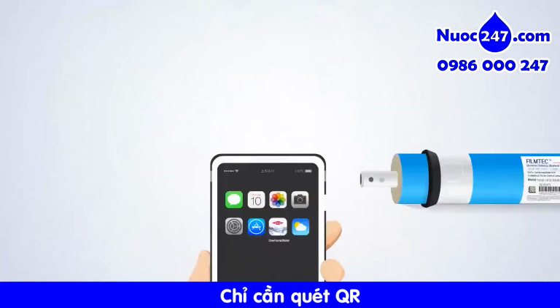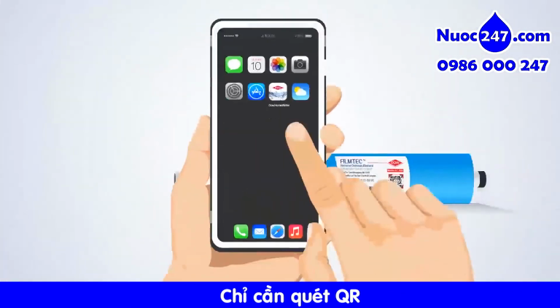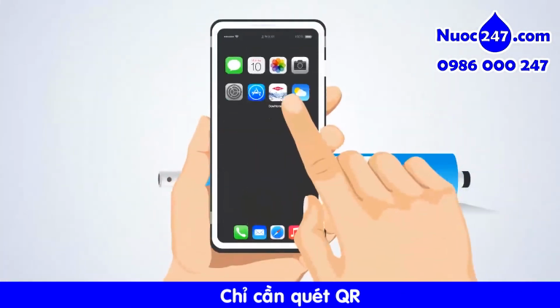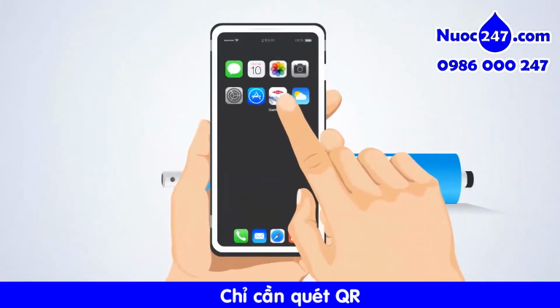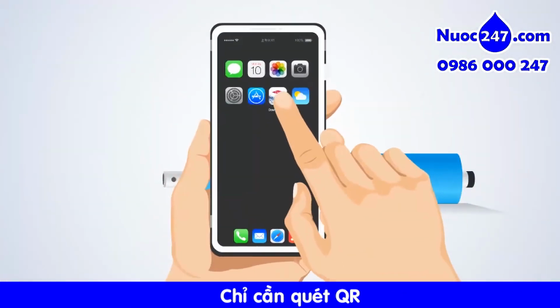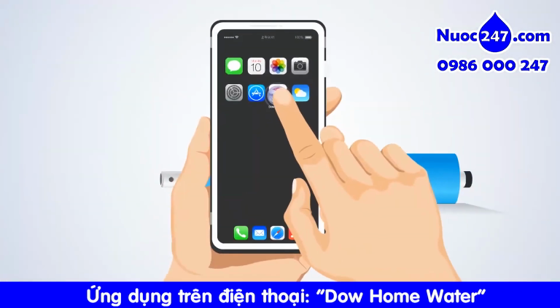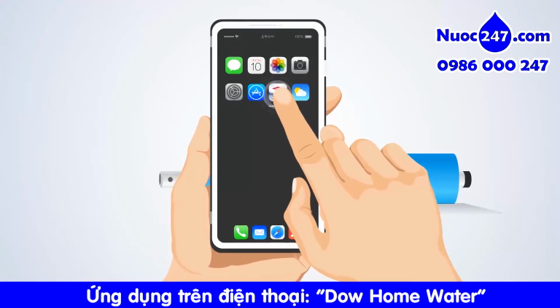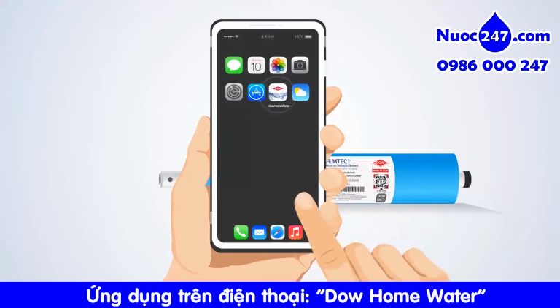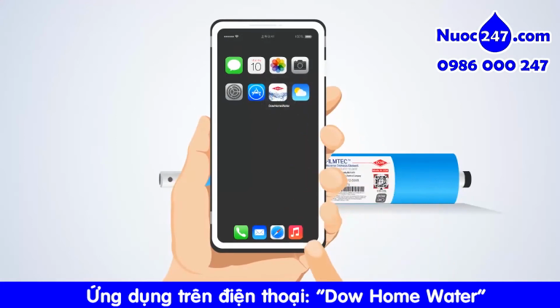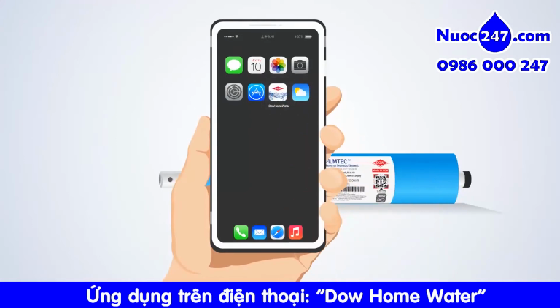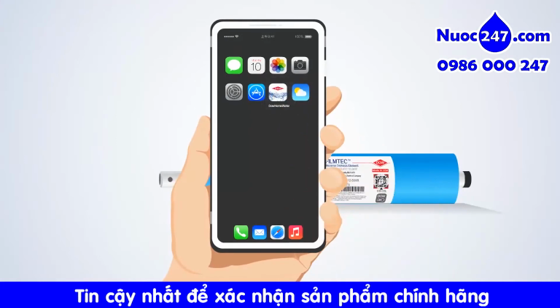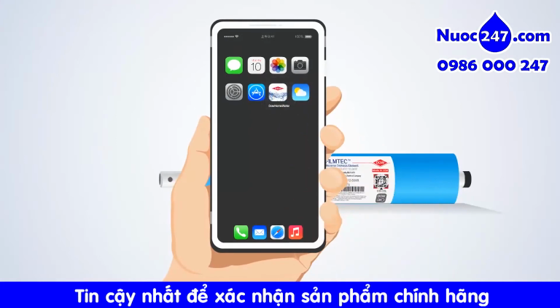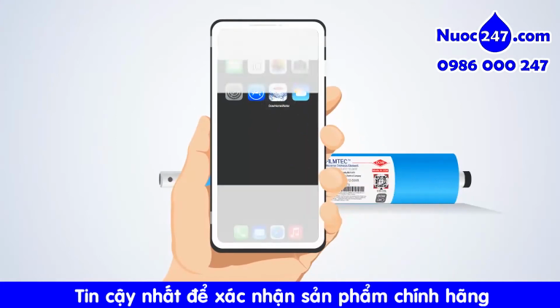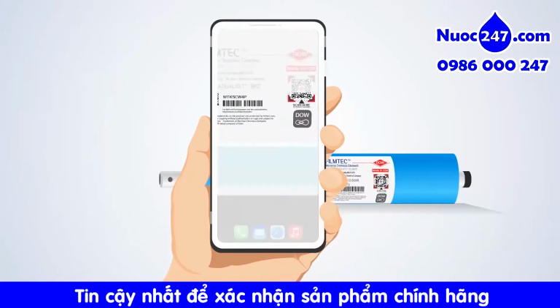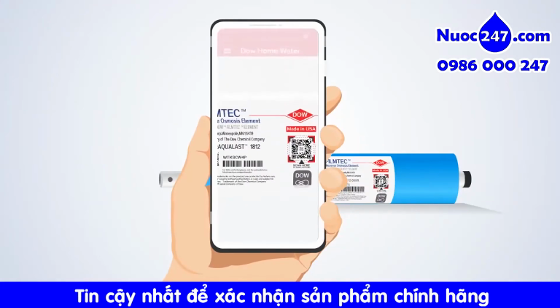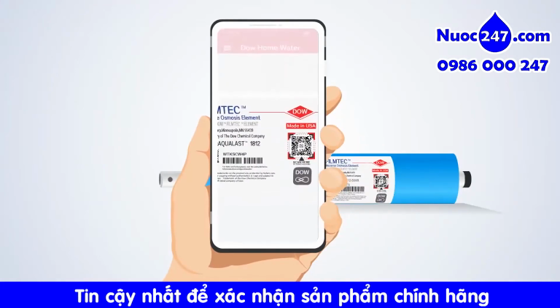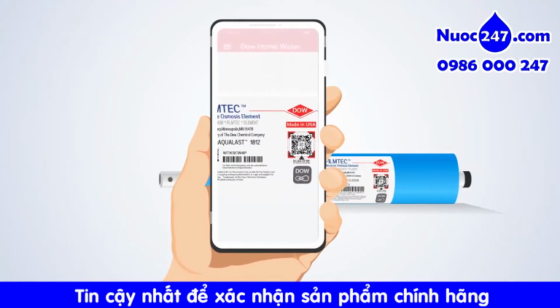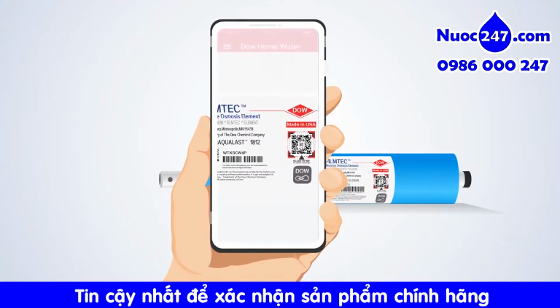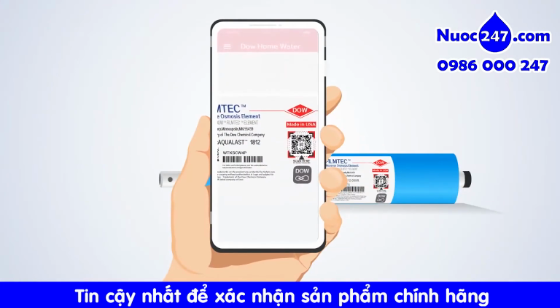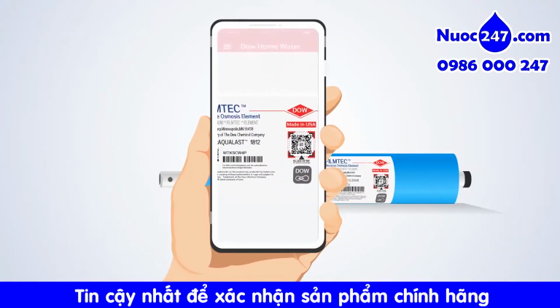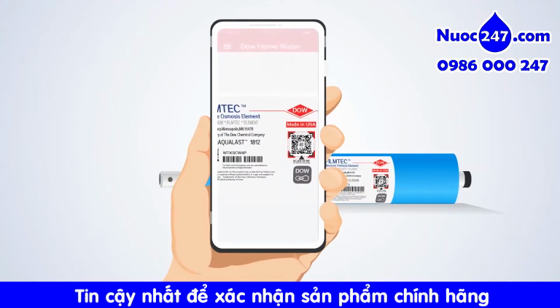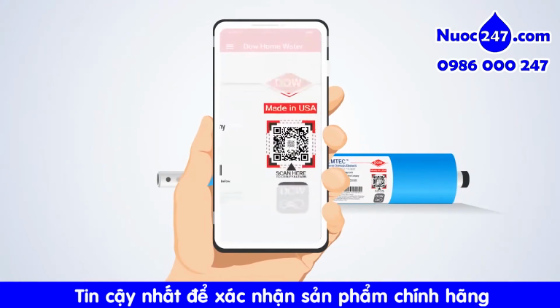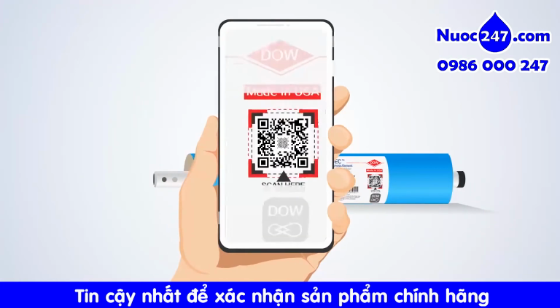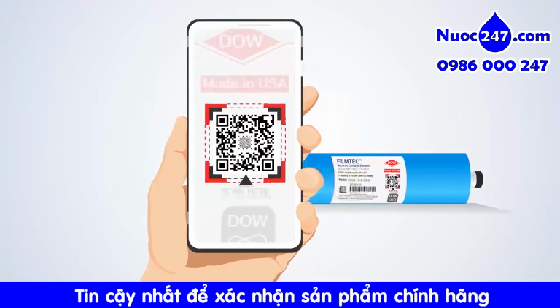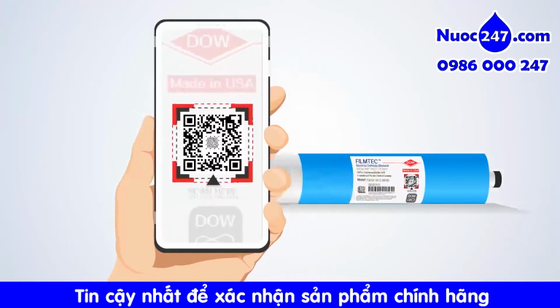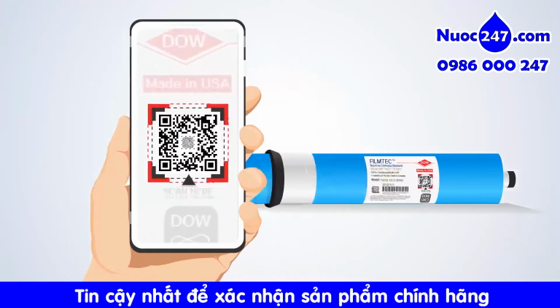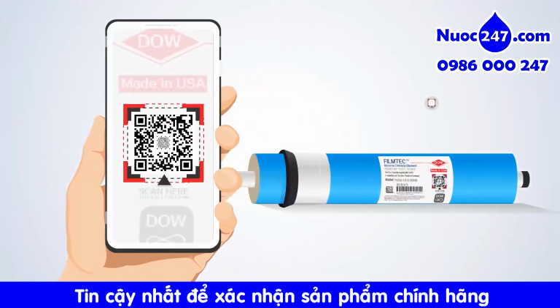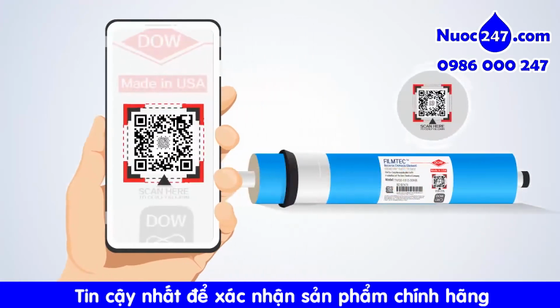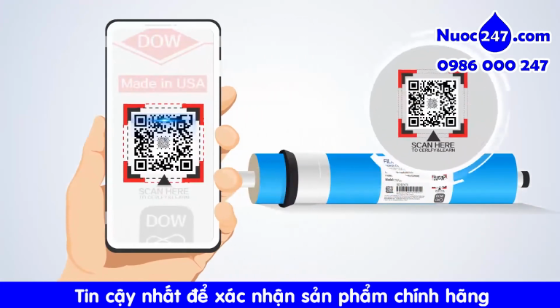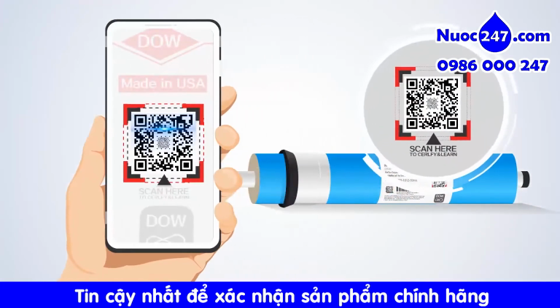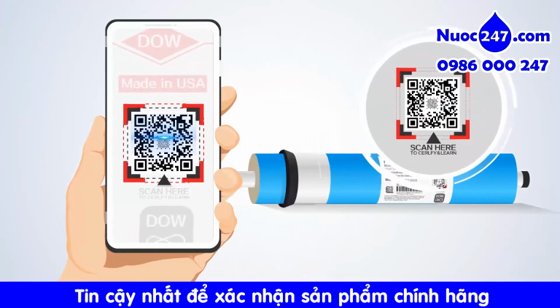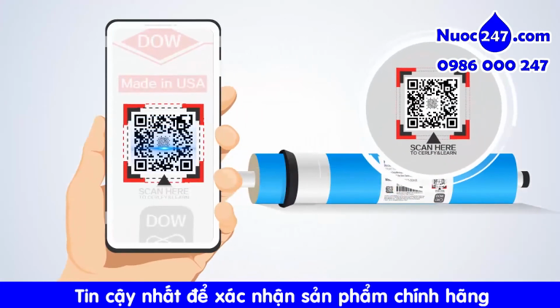The mobile app, DAO Home Water, provides the highest level of confidence that your product is genuine.